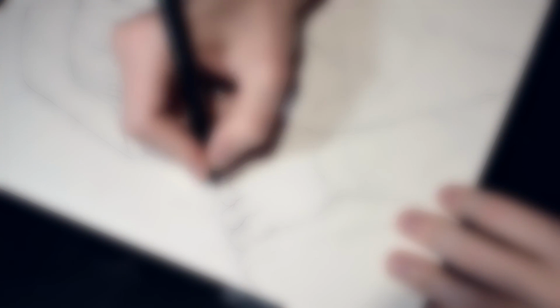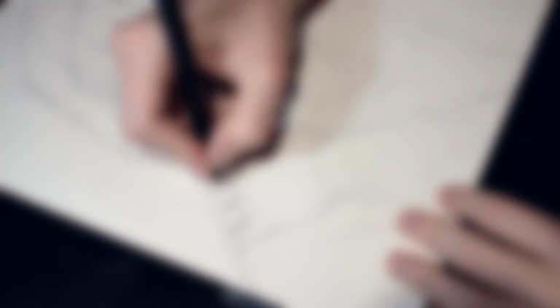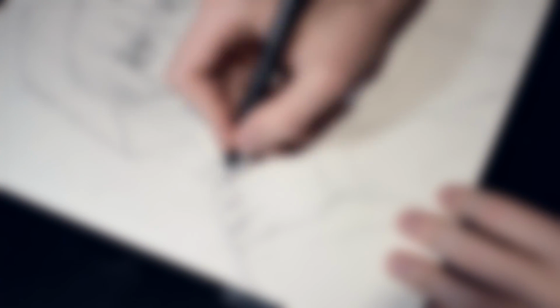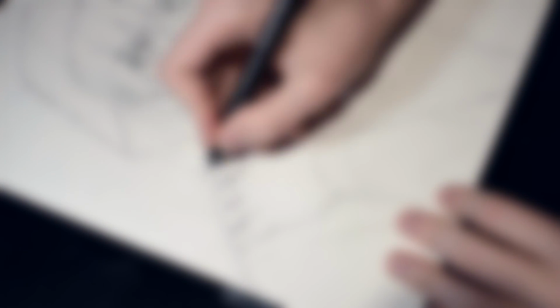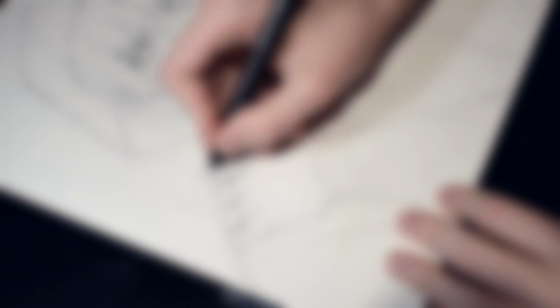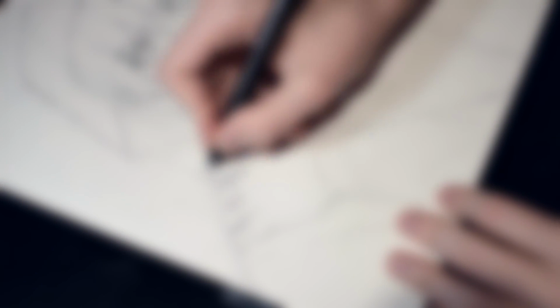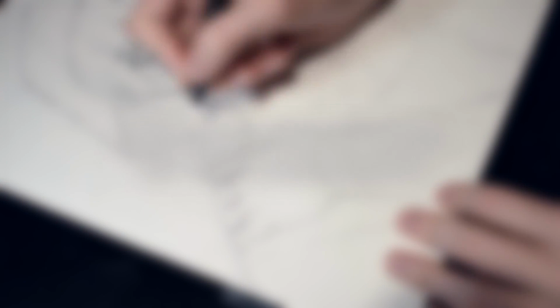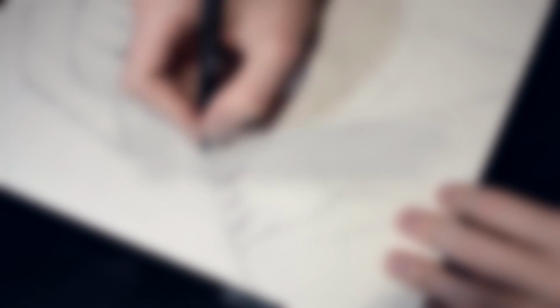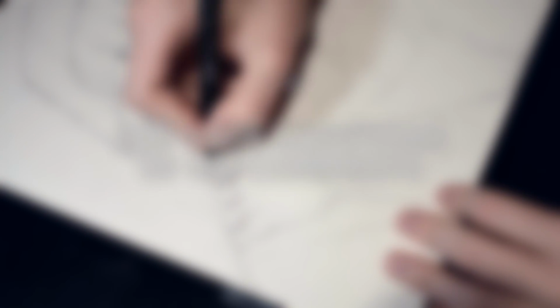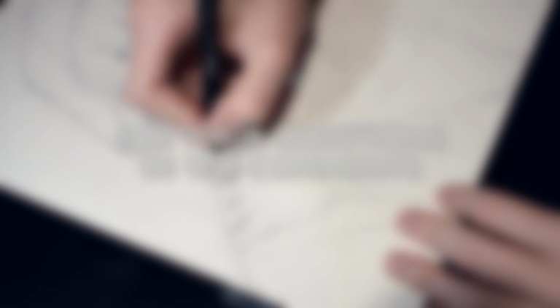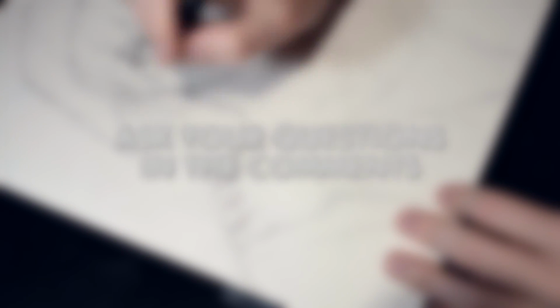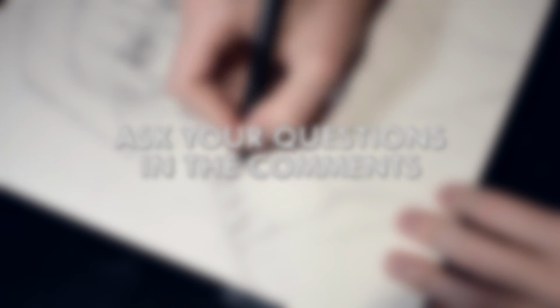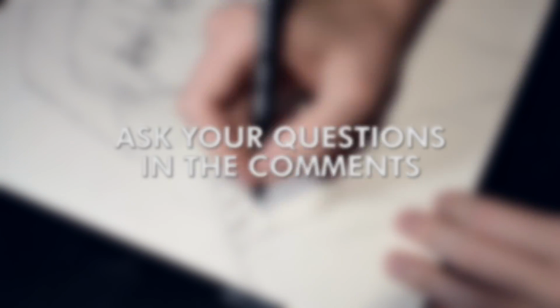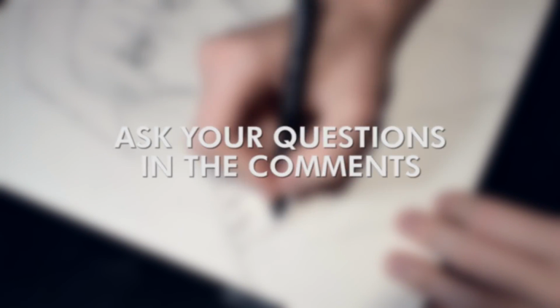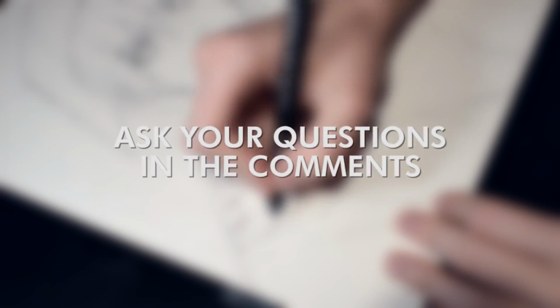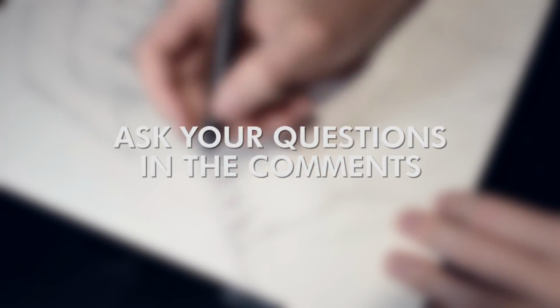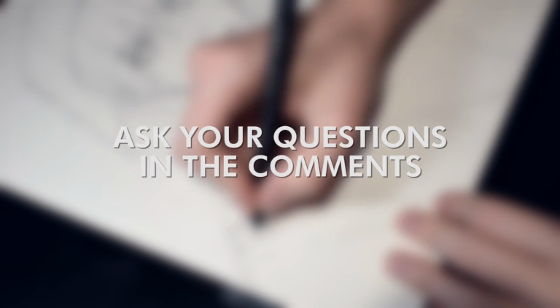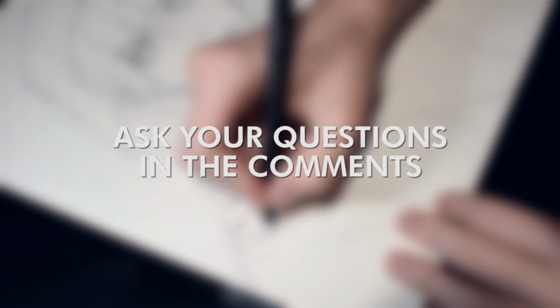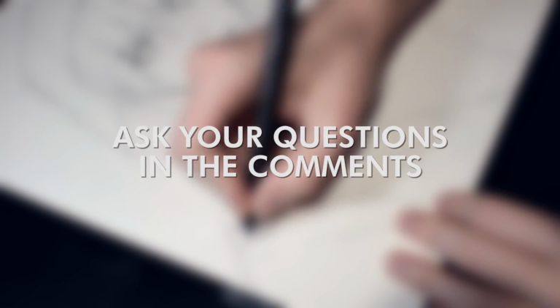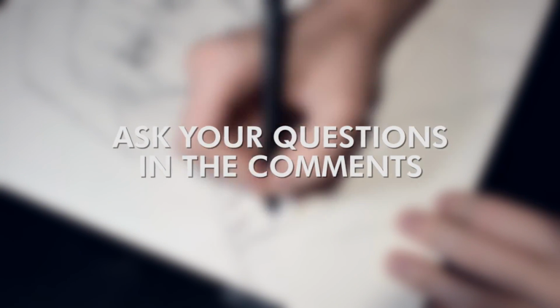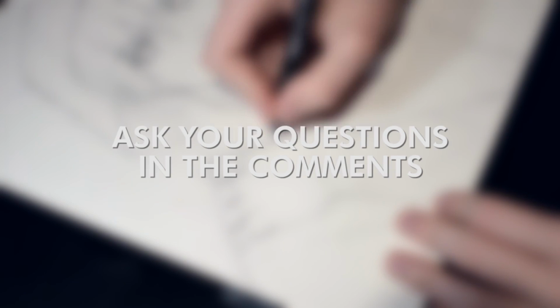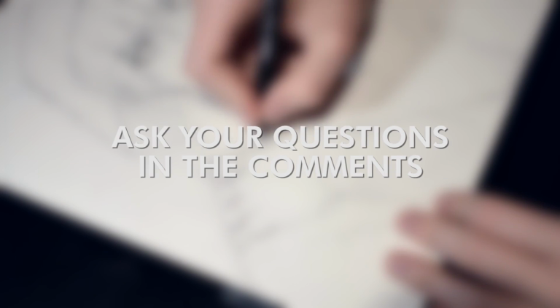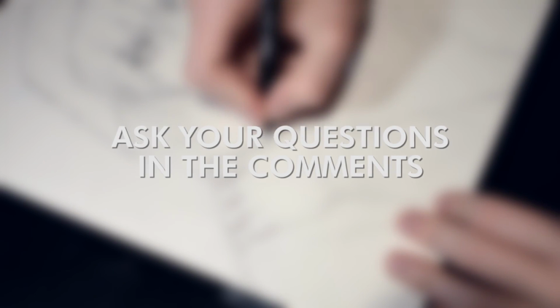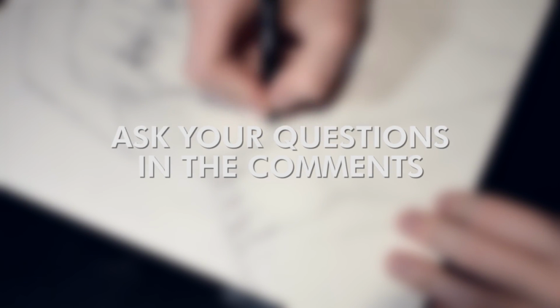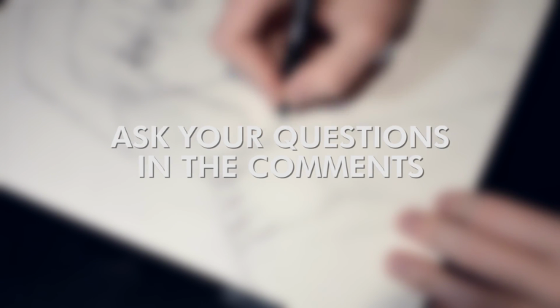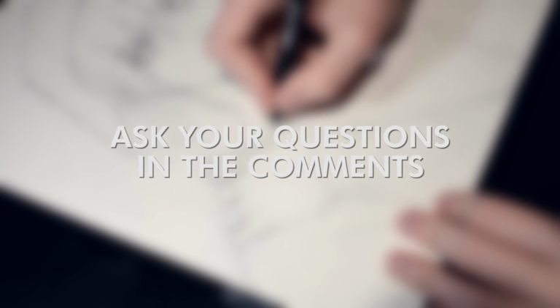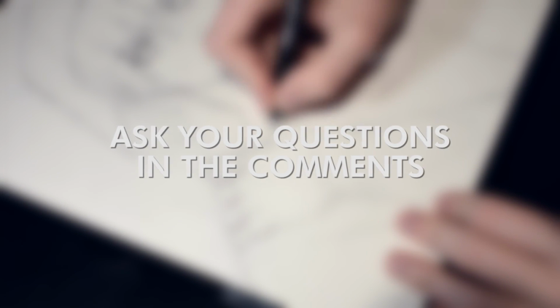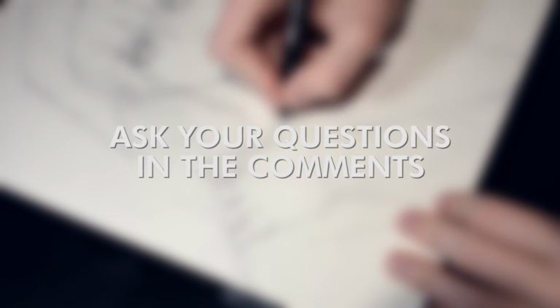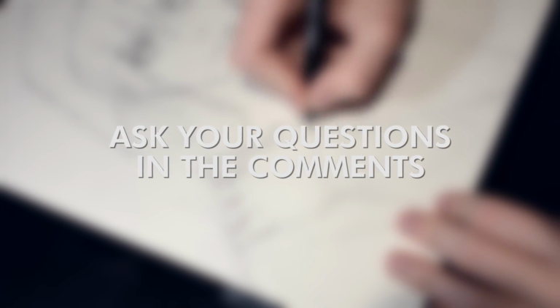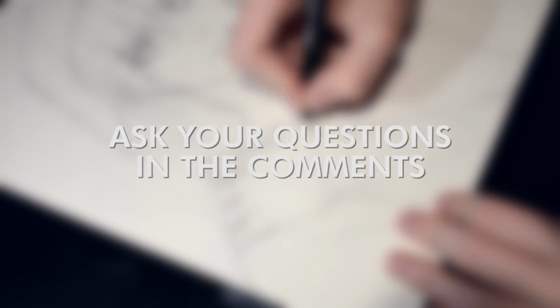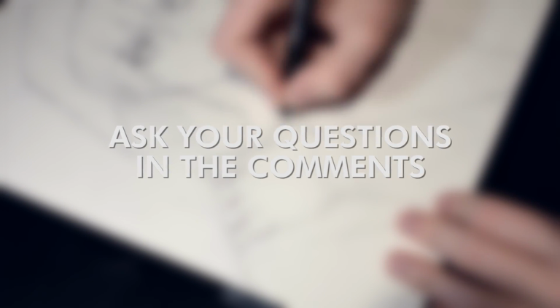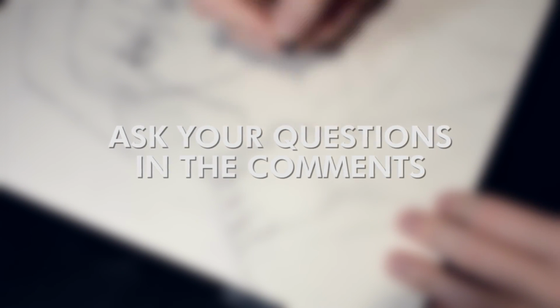If you still have some questions, you can post them in the comments below. Thanks for watching and see you next time.